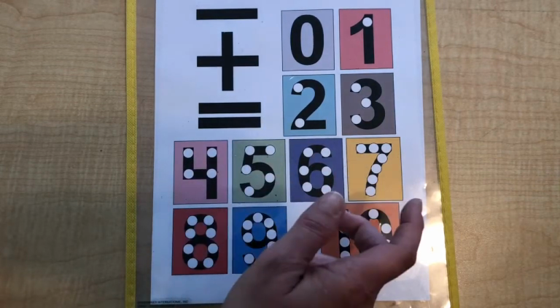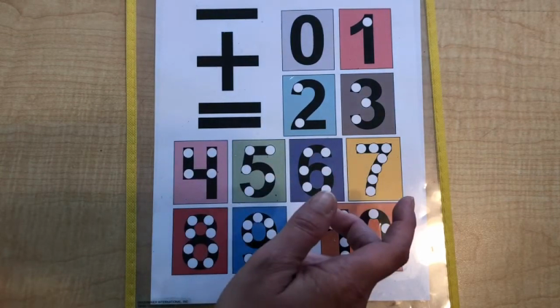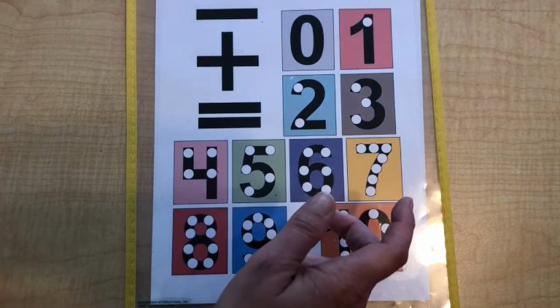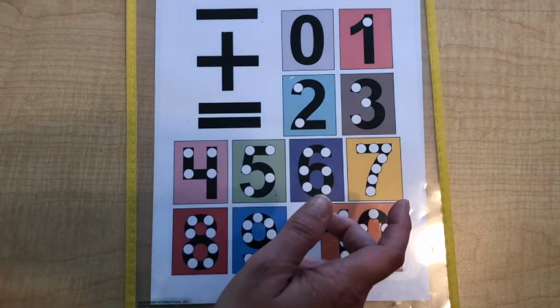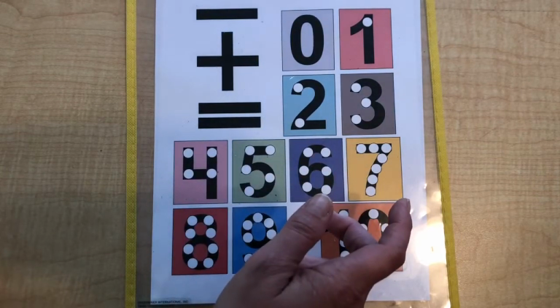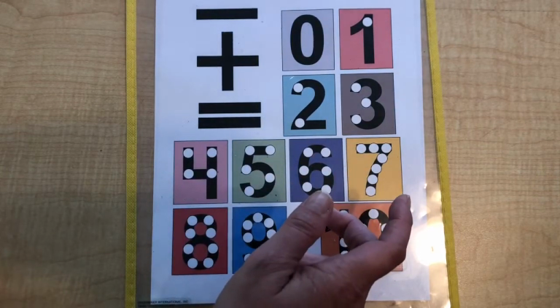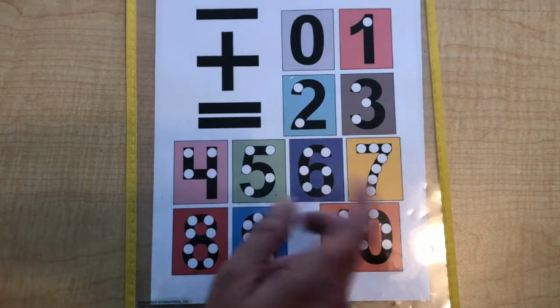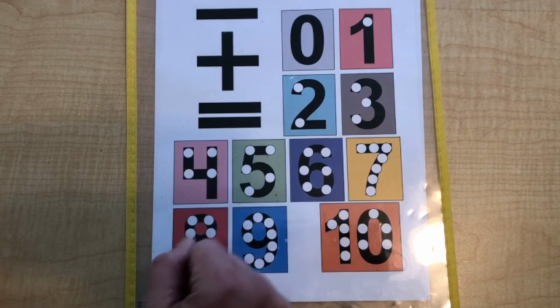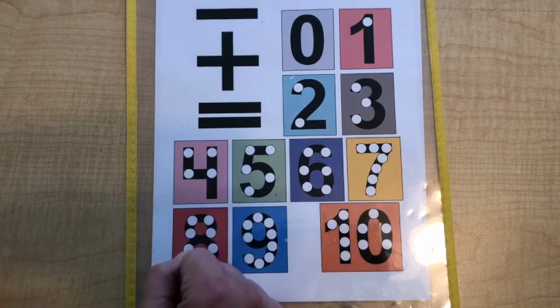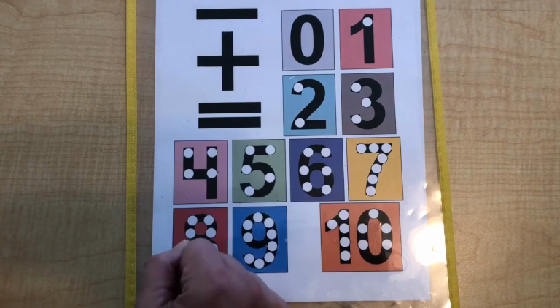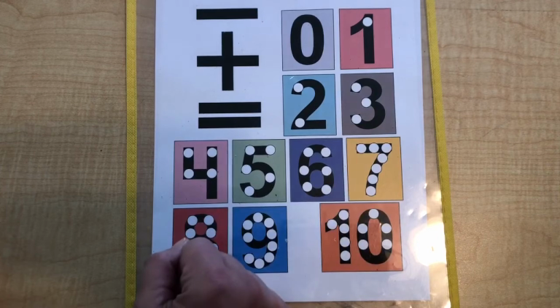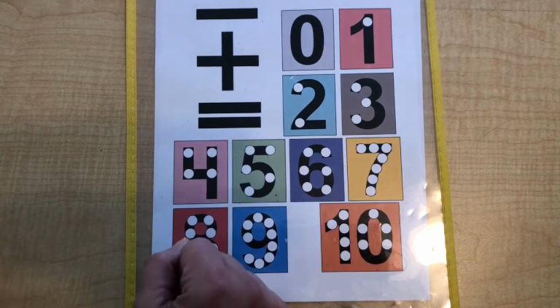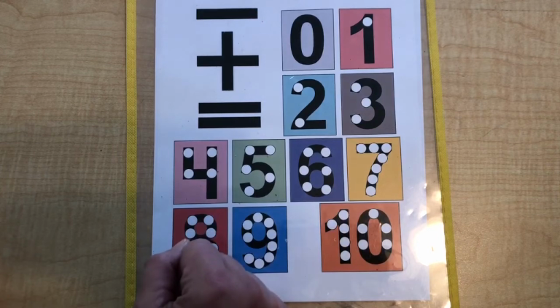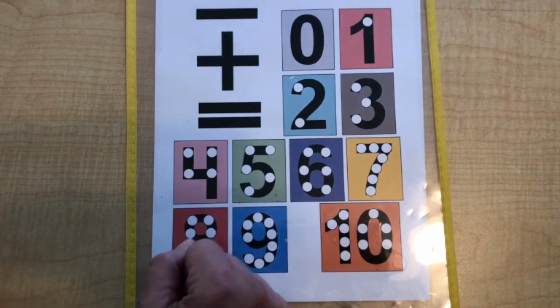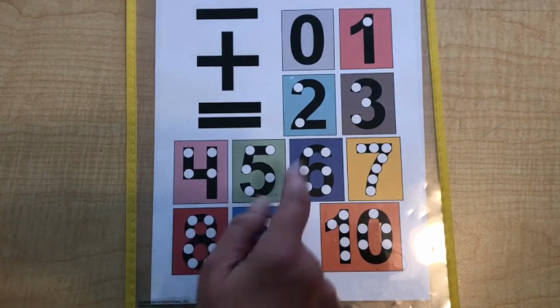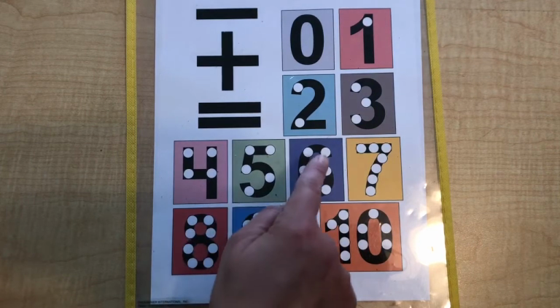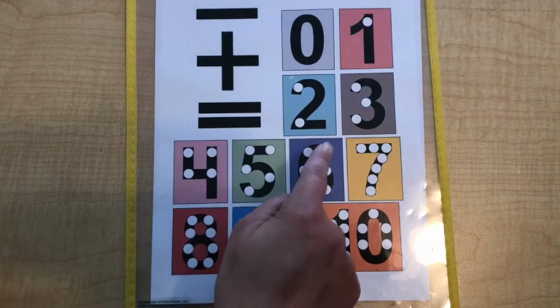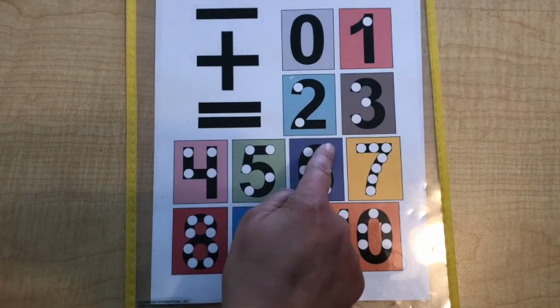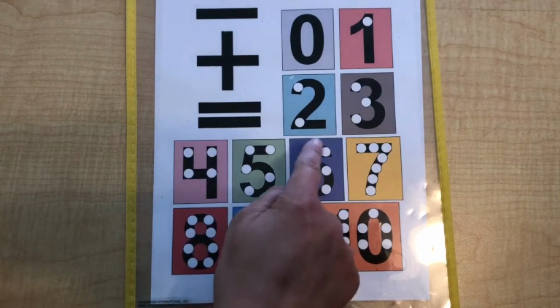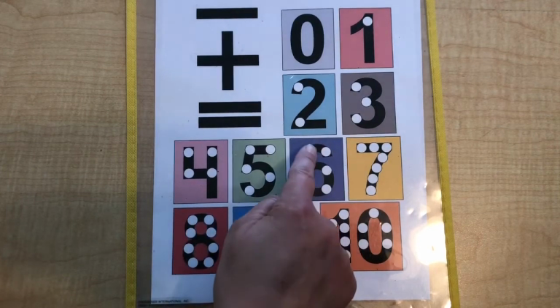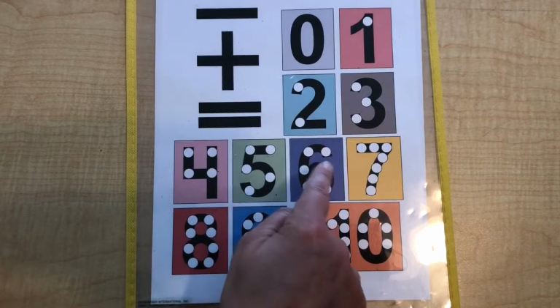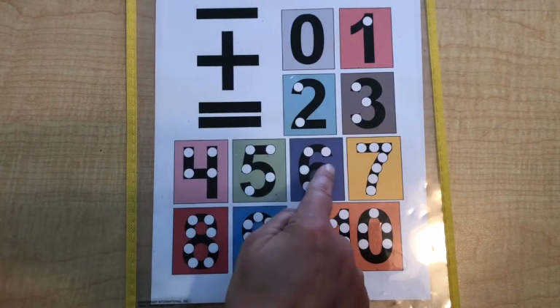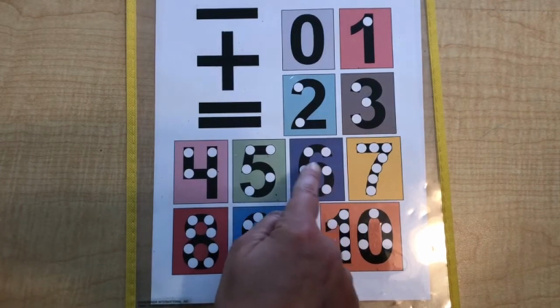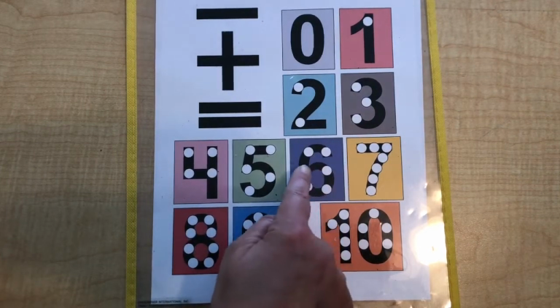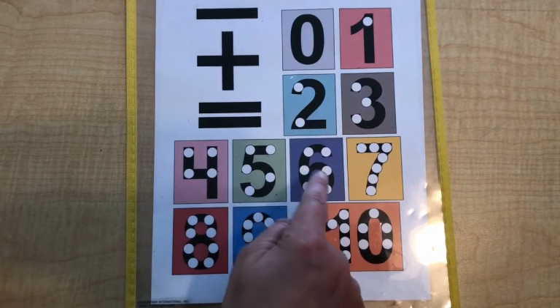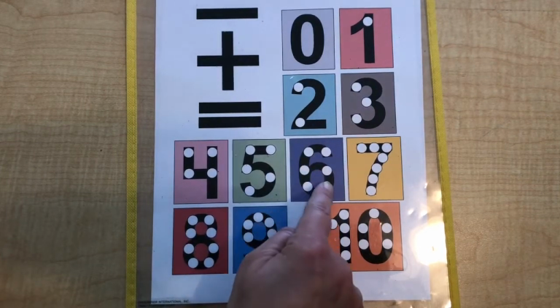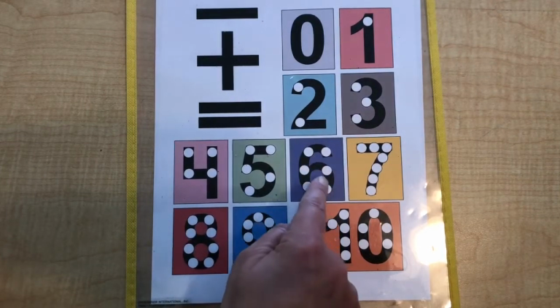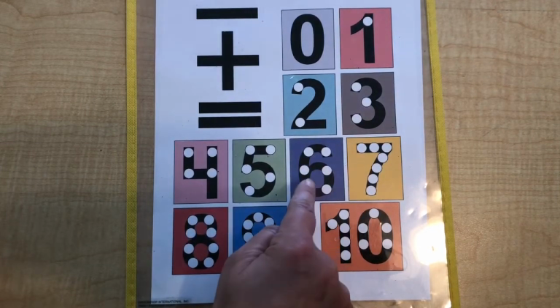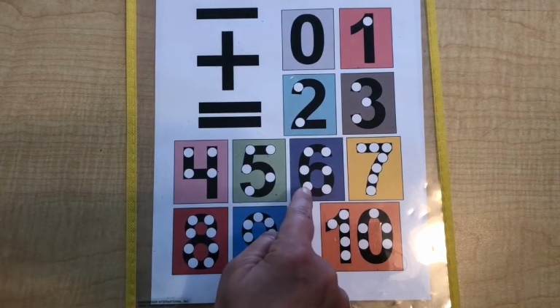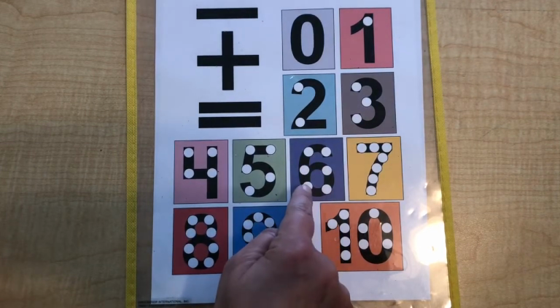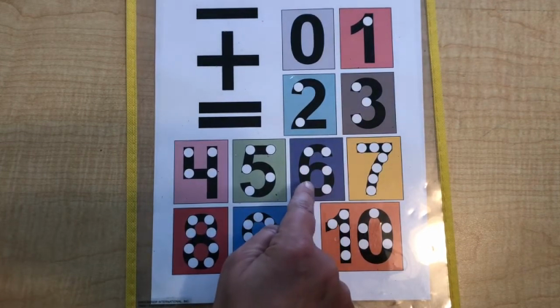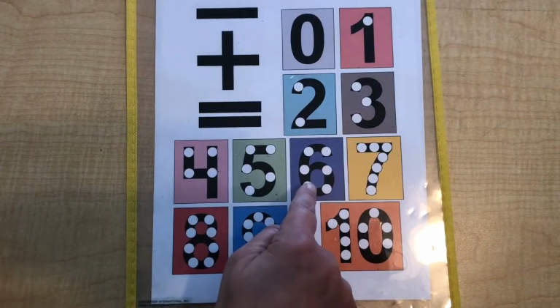So like 7 plus 6, they'll just say 7, 8, 9, 10, 11, 12, 13.